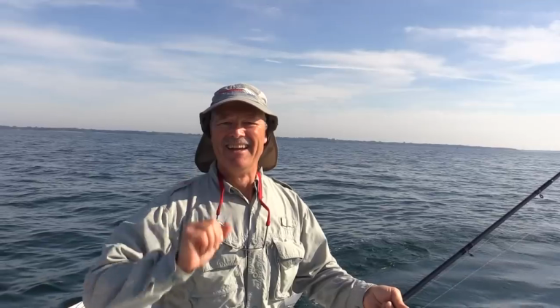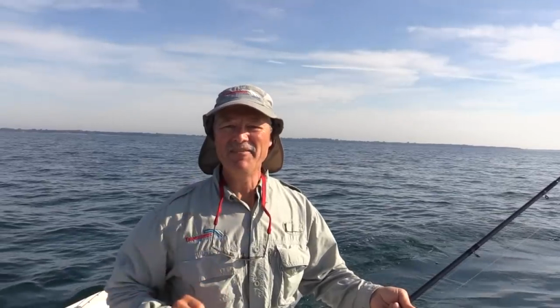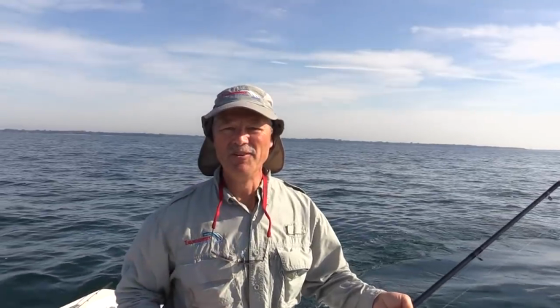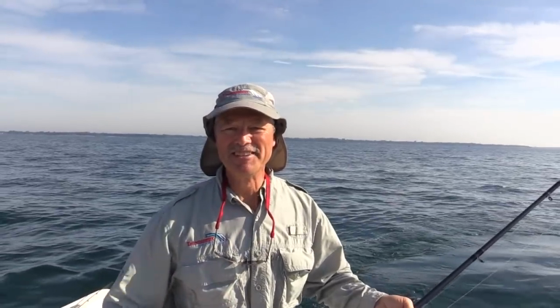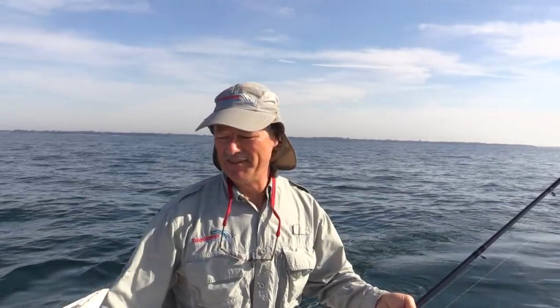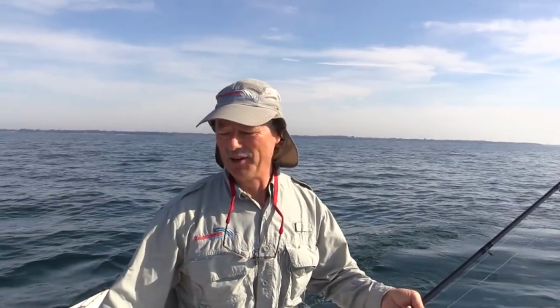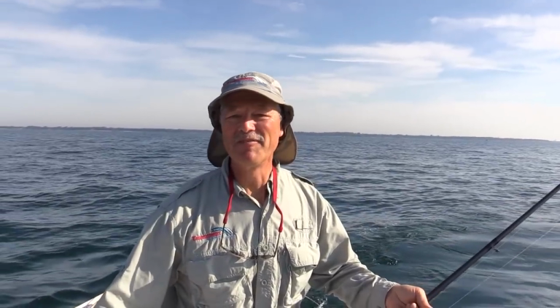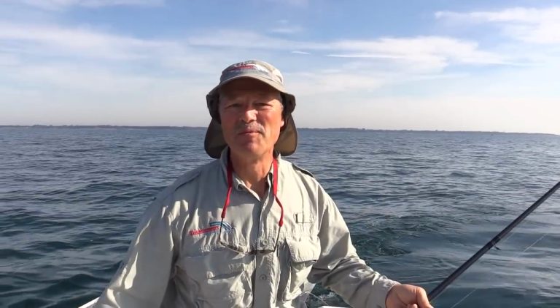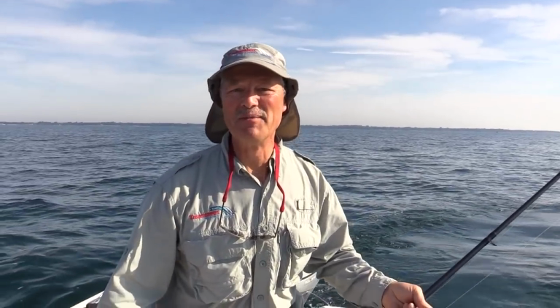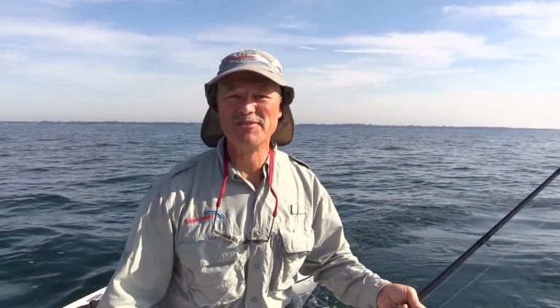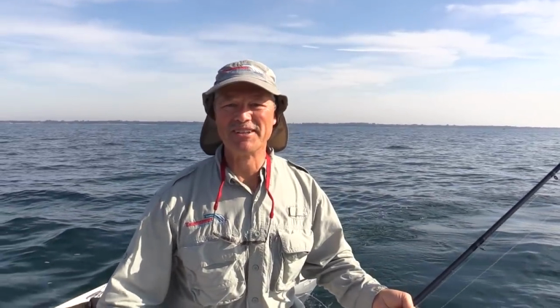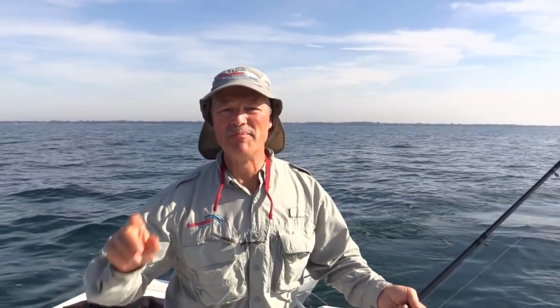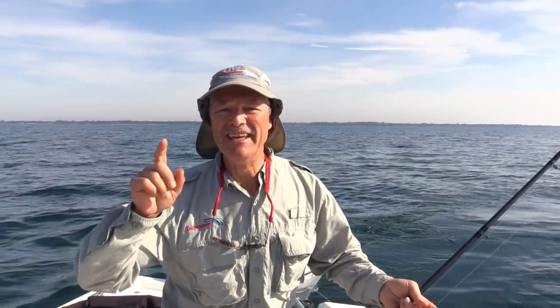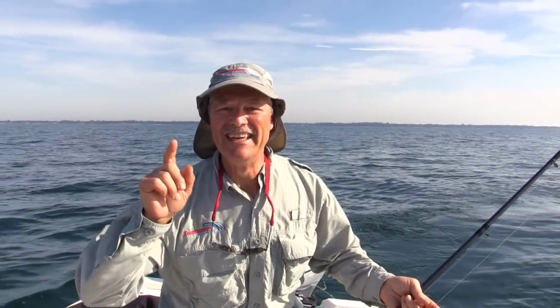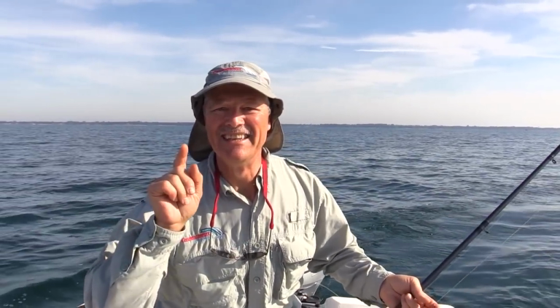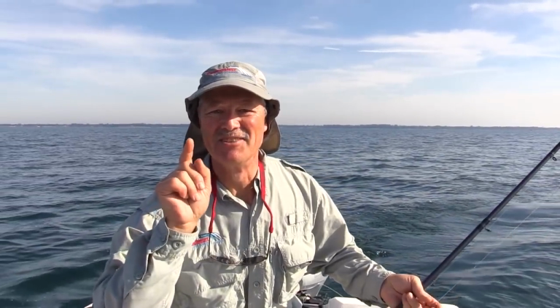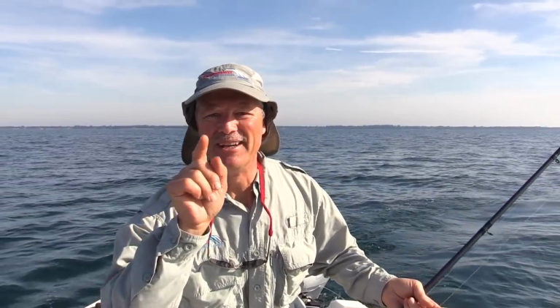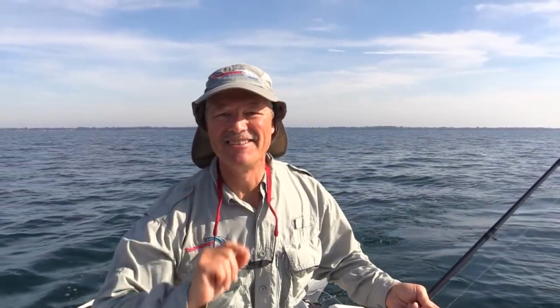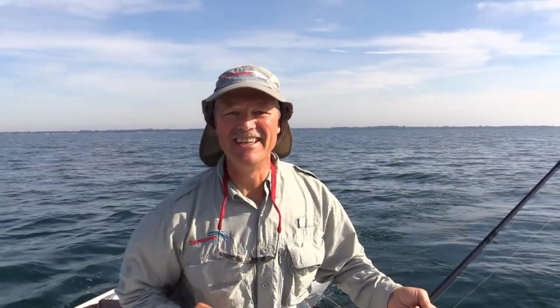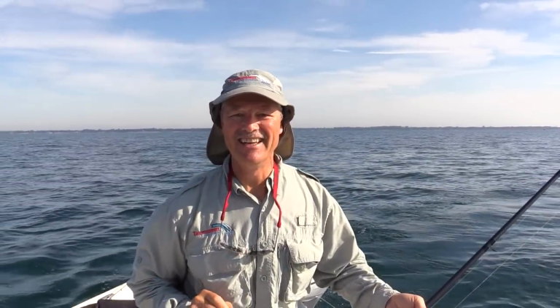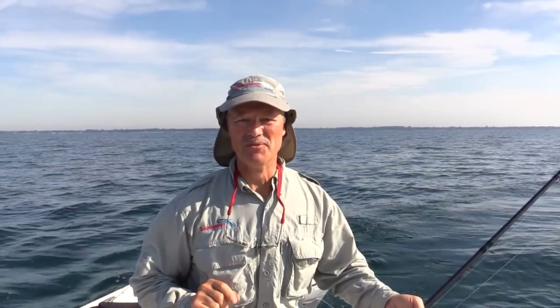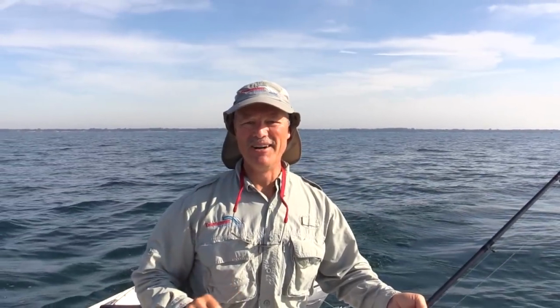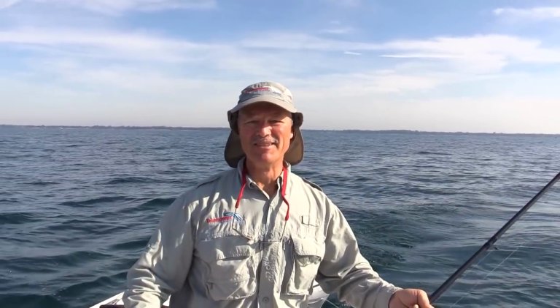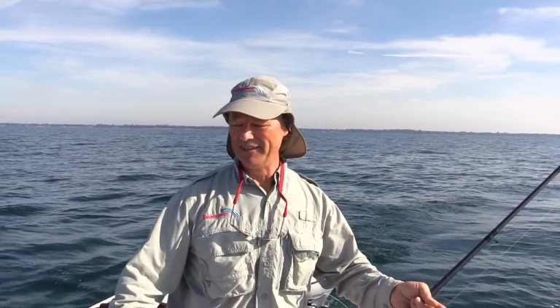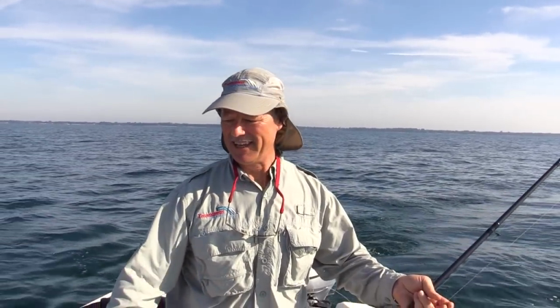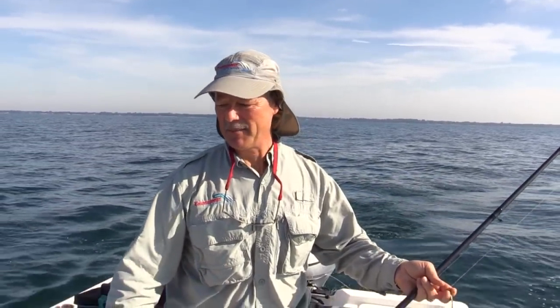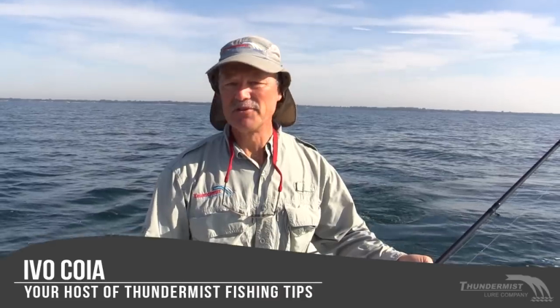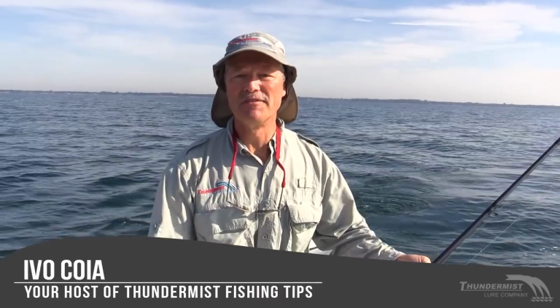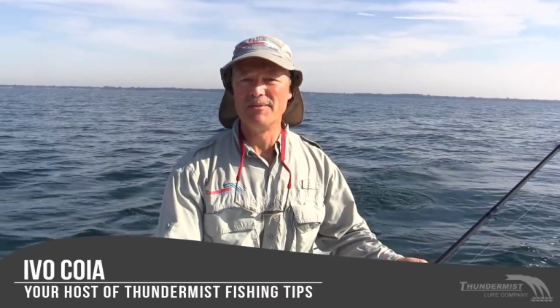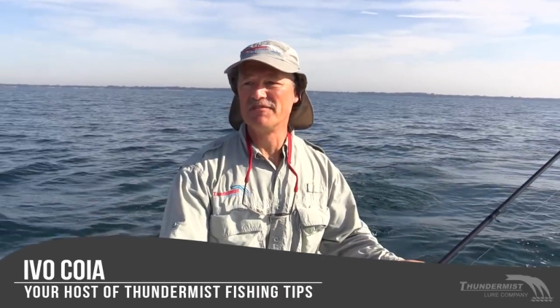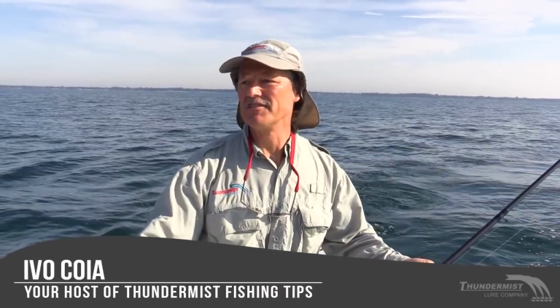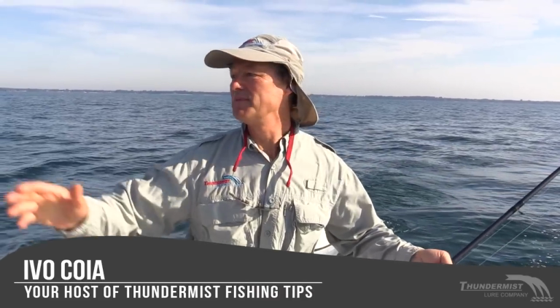Hi folks, it's Evo here from Funimus Lure Company. It is great to see you, and welcome to today's episode of Funimus Fishing Tips.